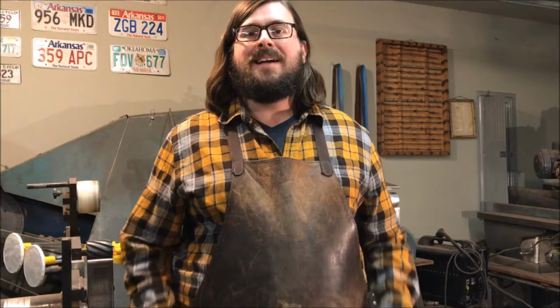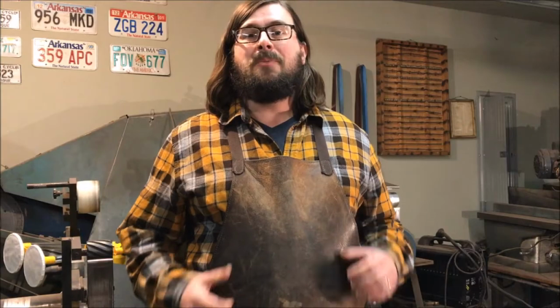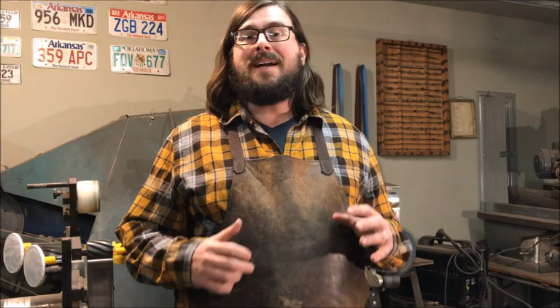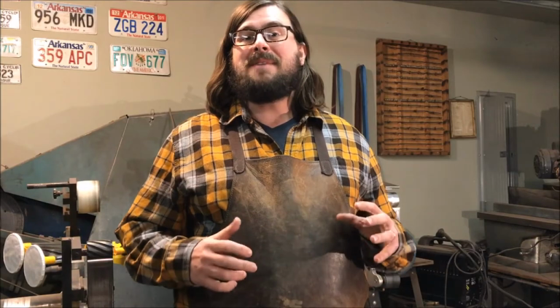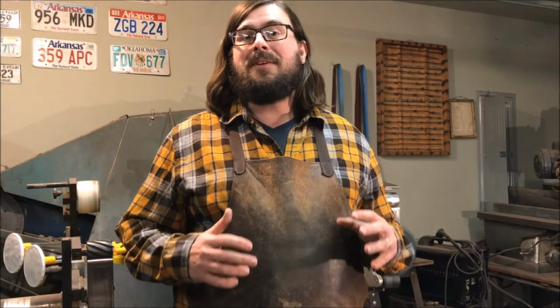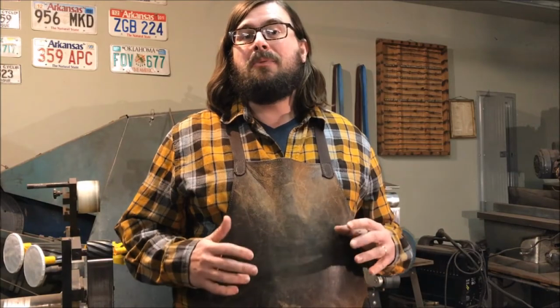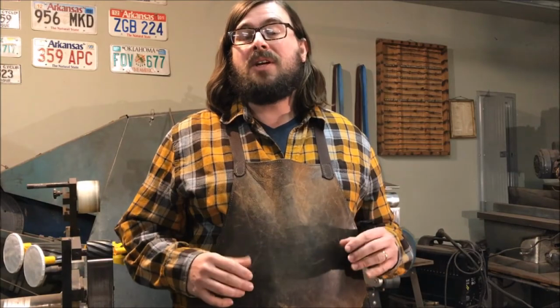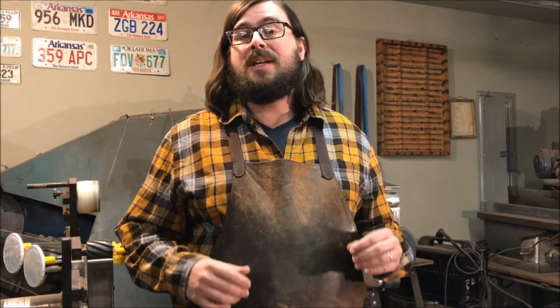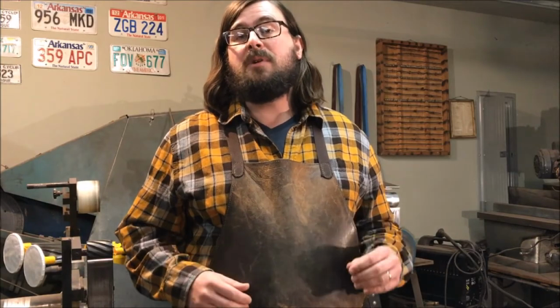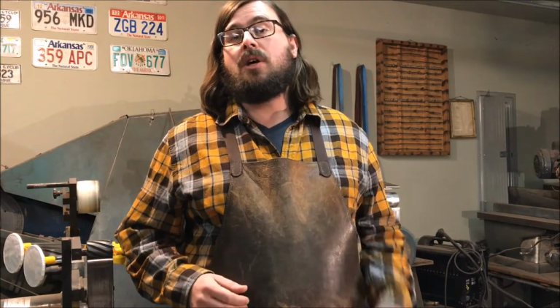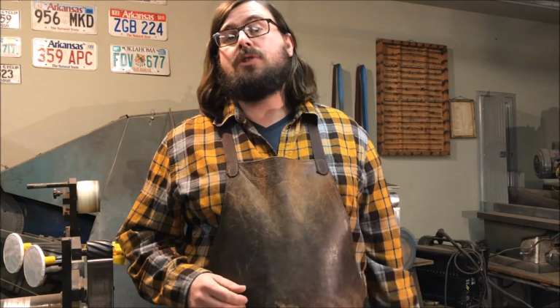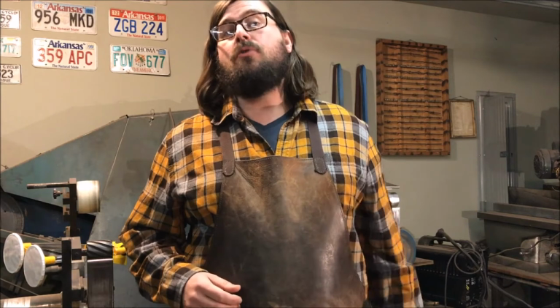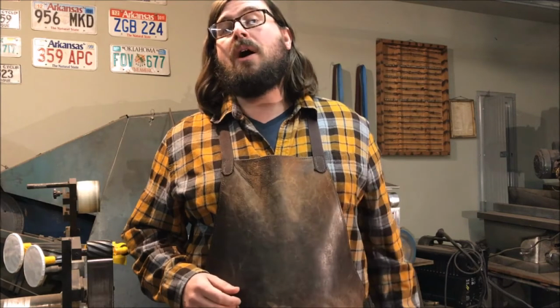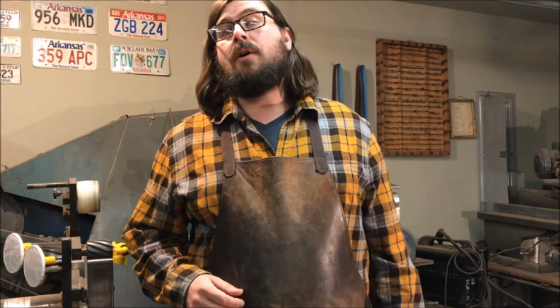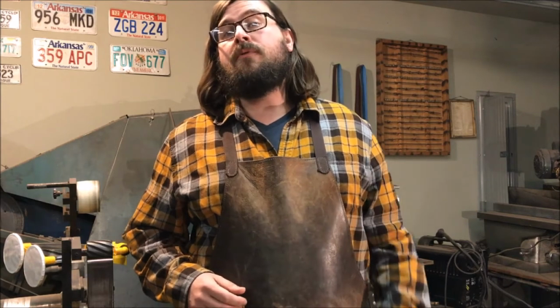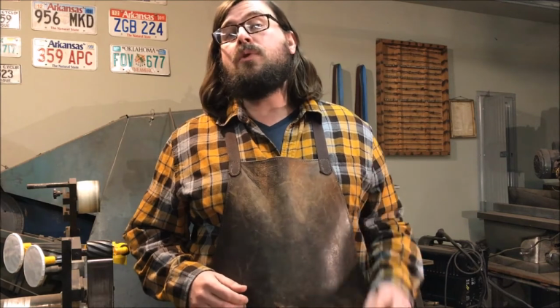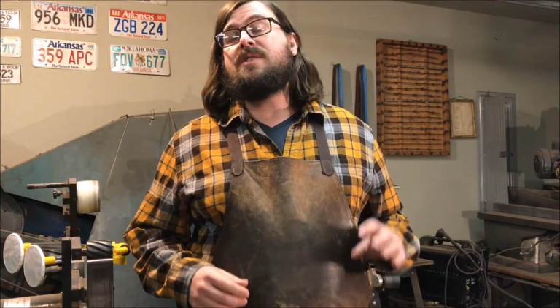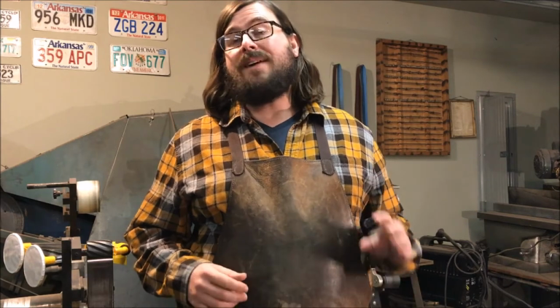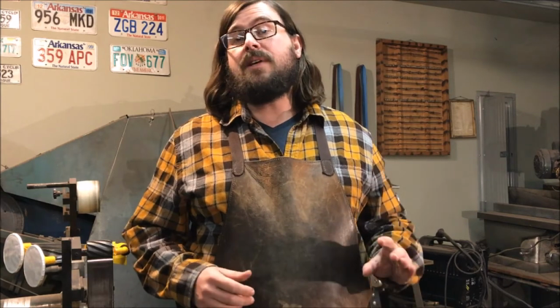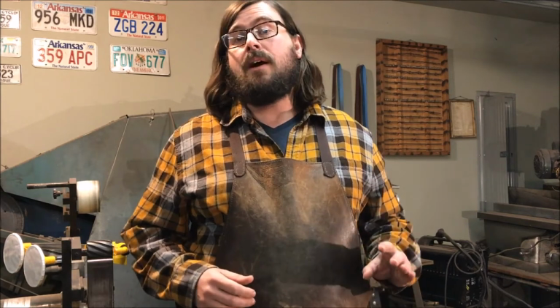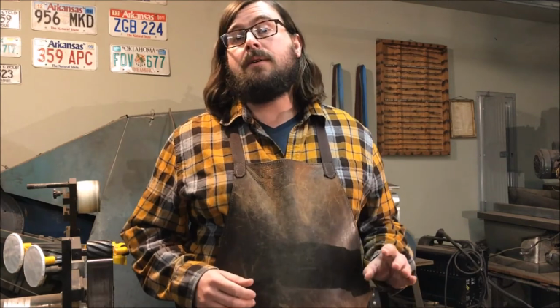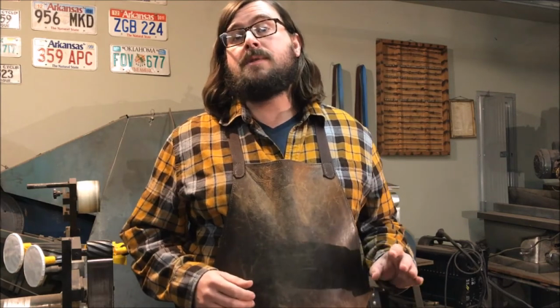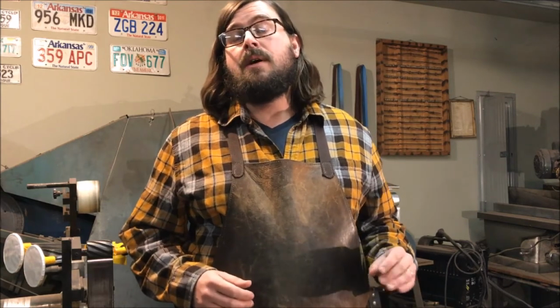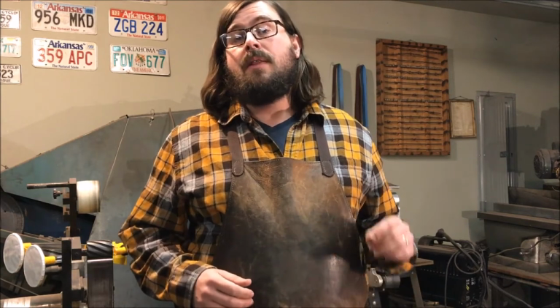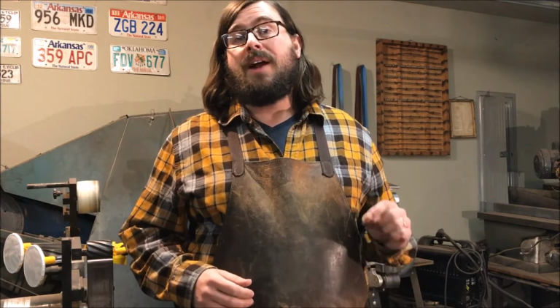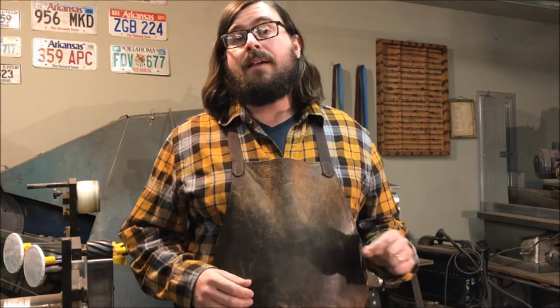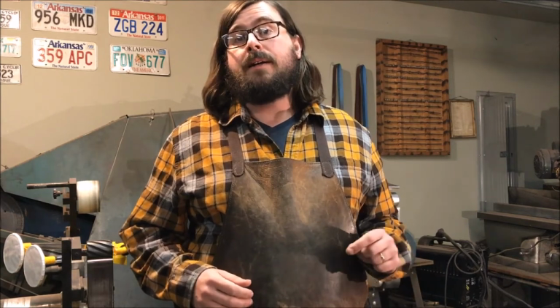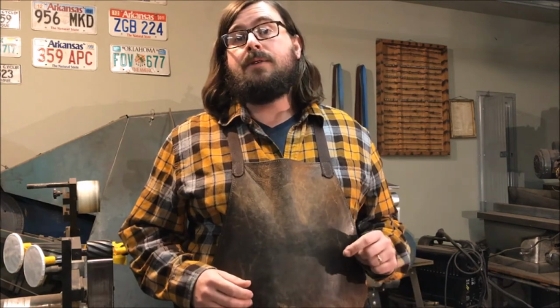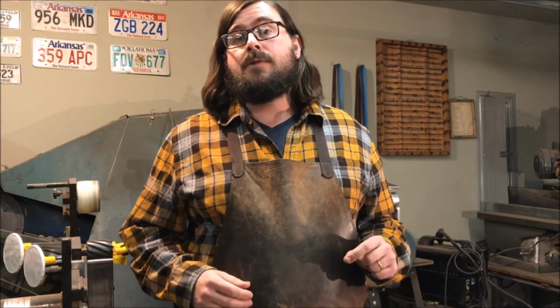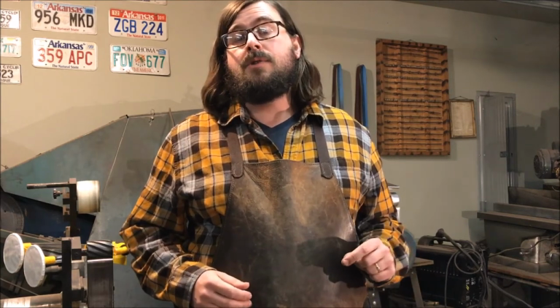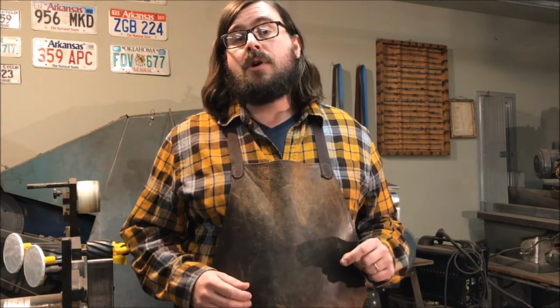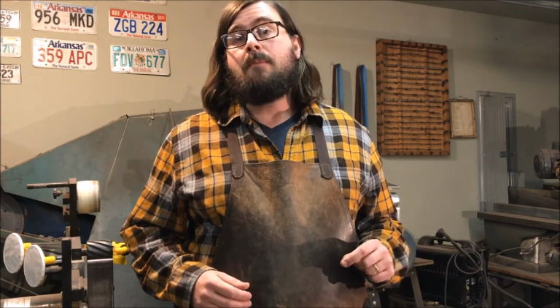My name is Alan Newberry and today I'm going to talk to you about a few safety items that I like to use in the shop.